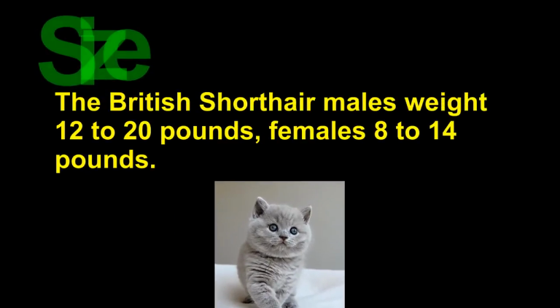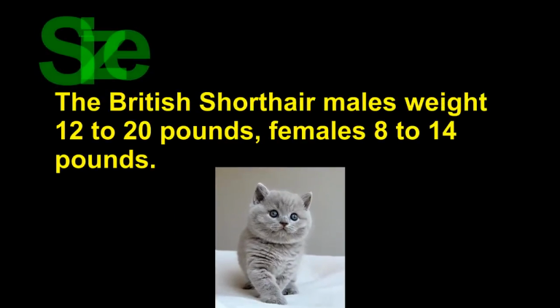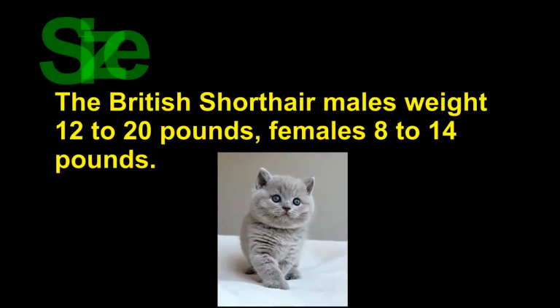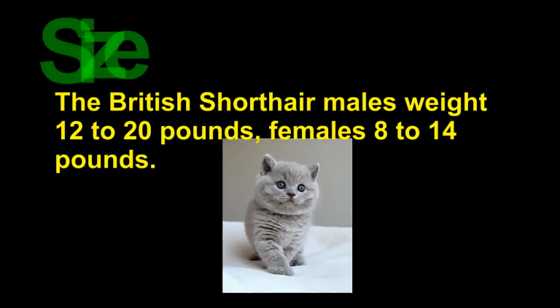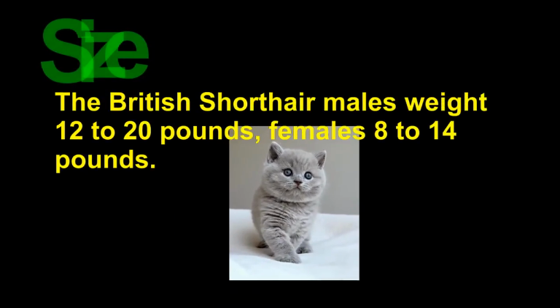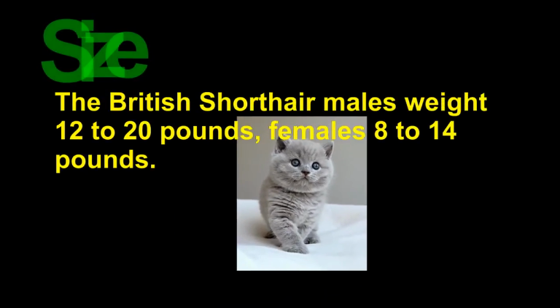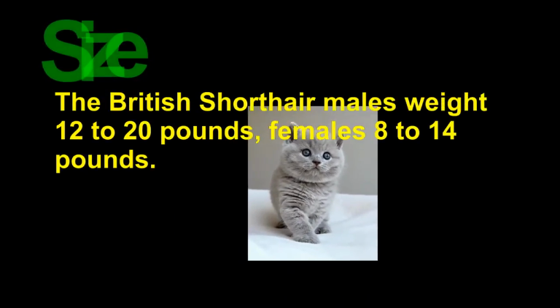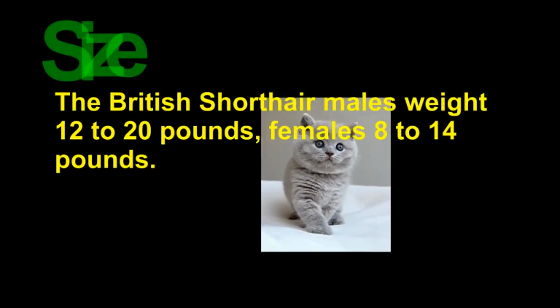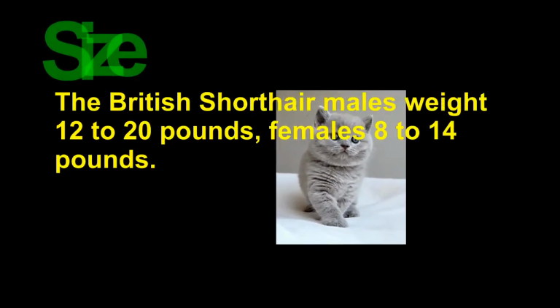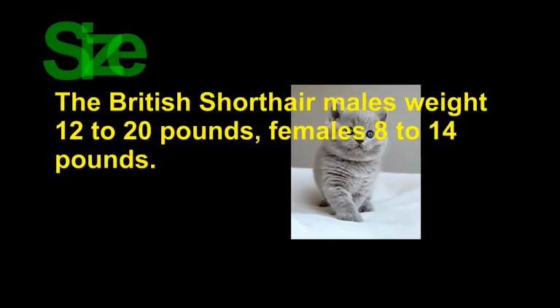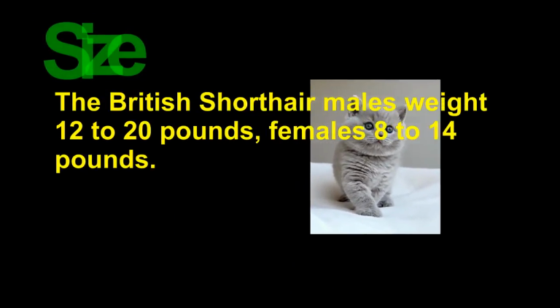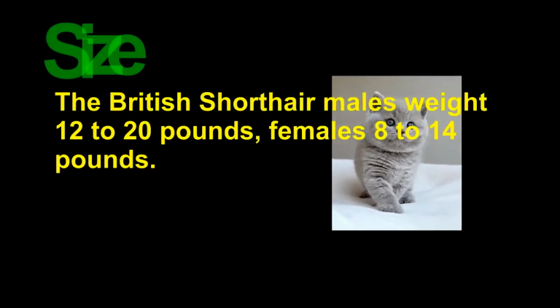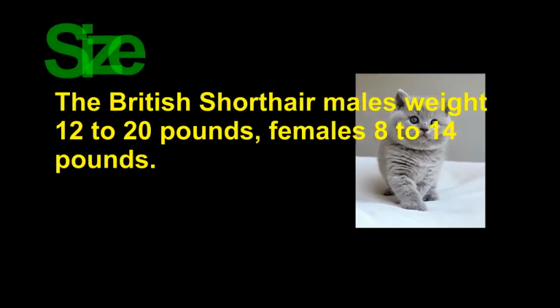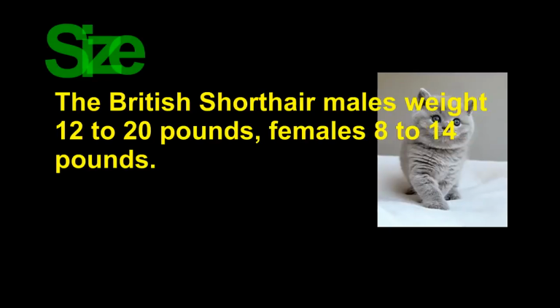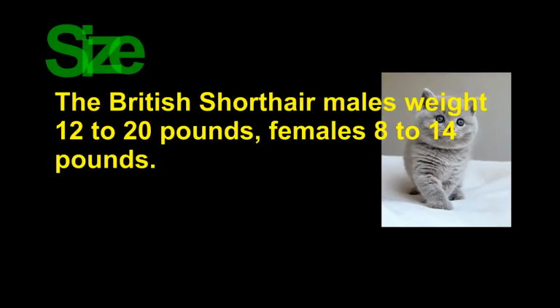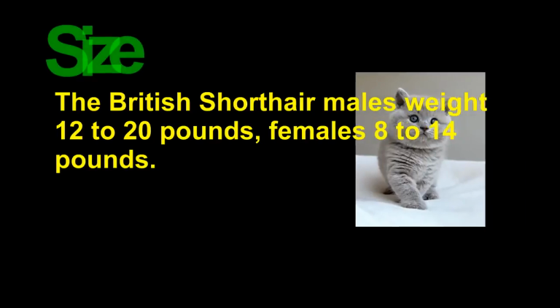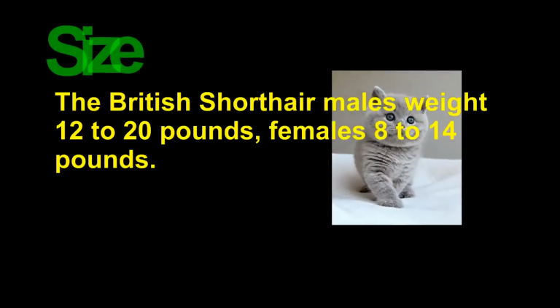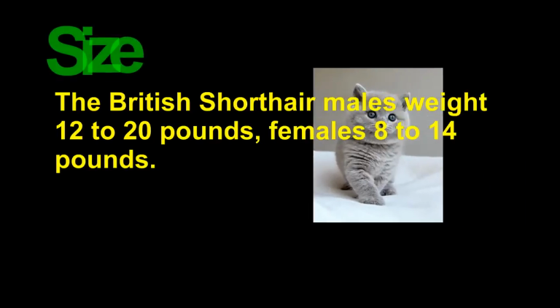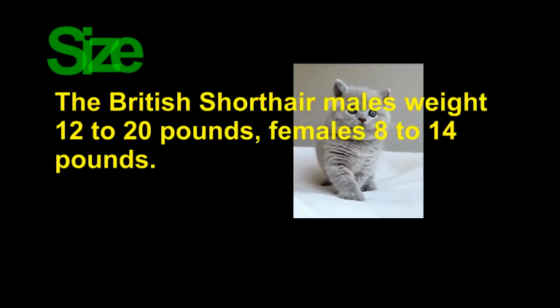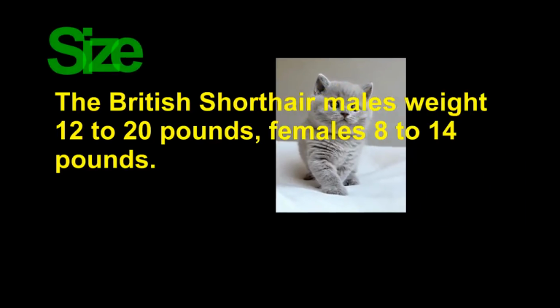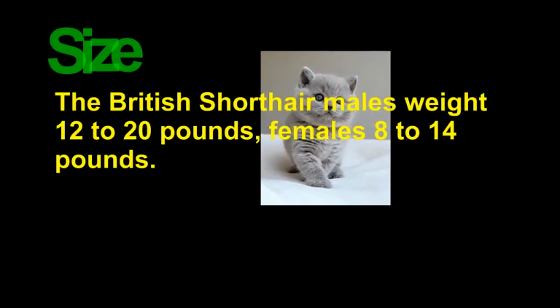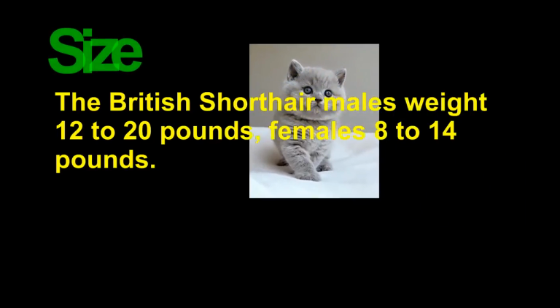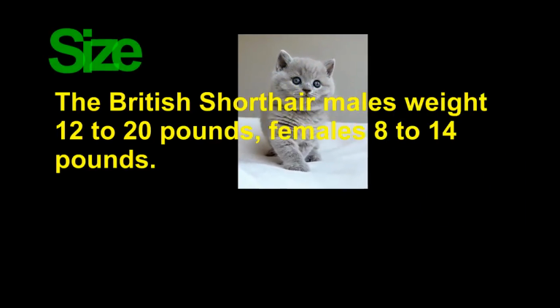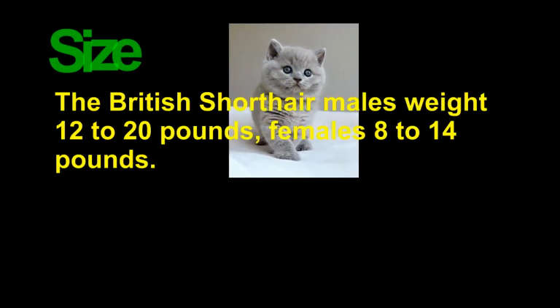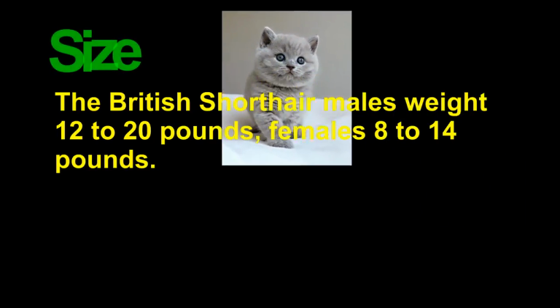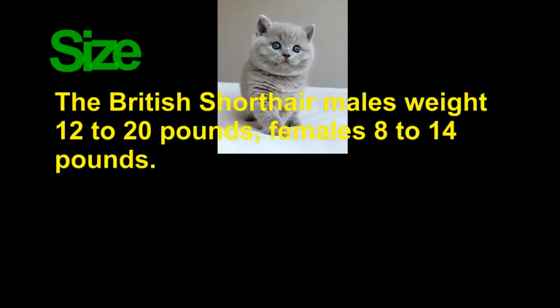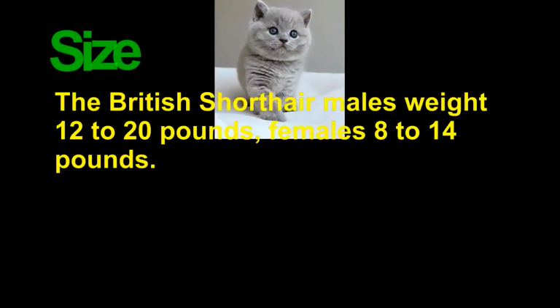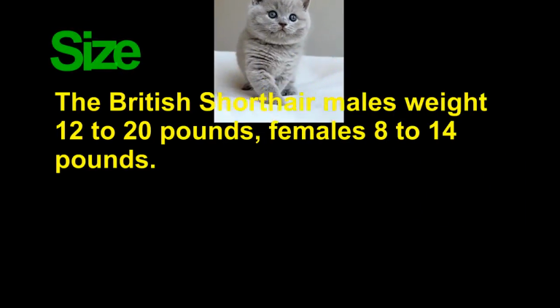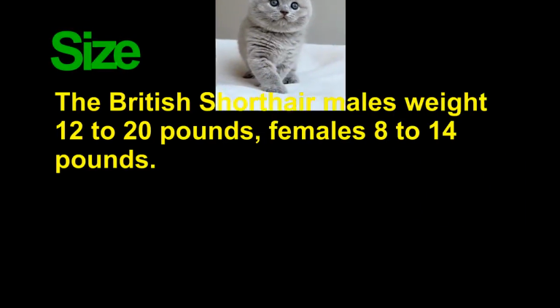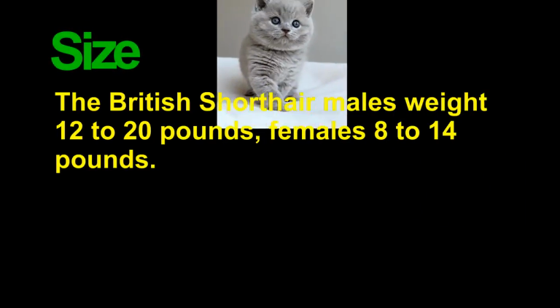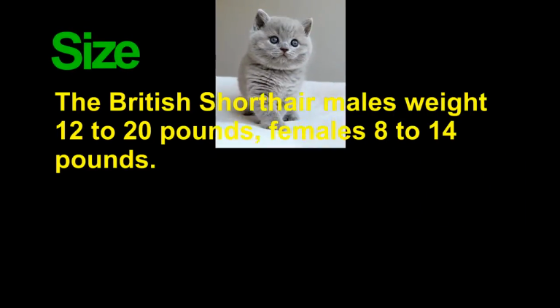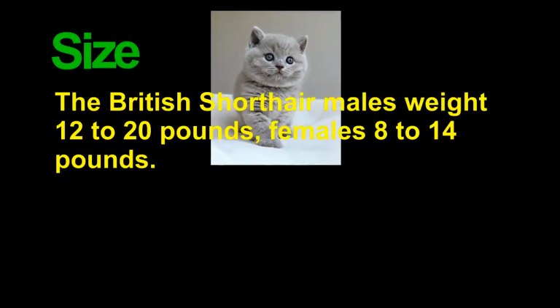Size: British Shorthair males weigh 12 to 20 pounds, females 8 to 14 pounds.